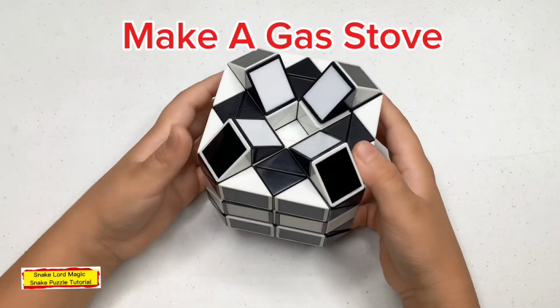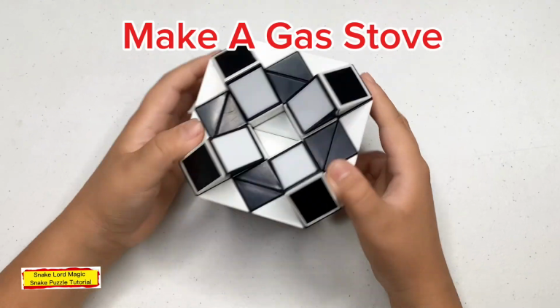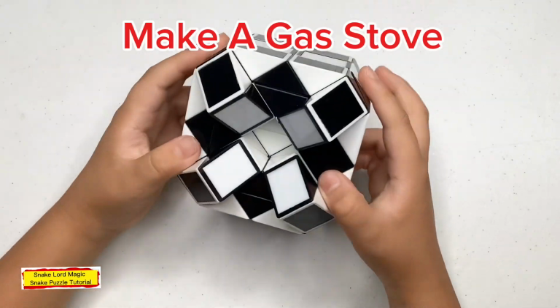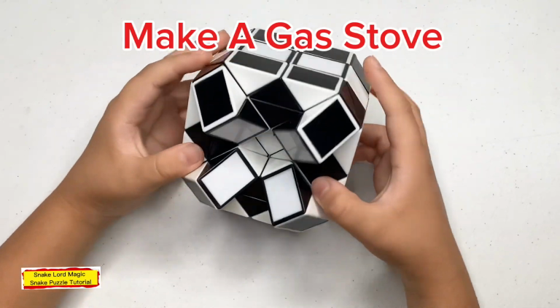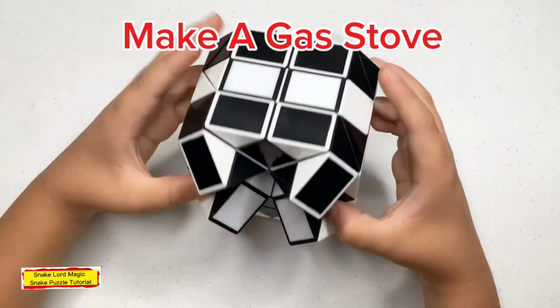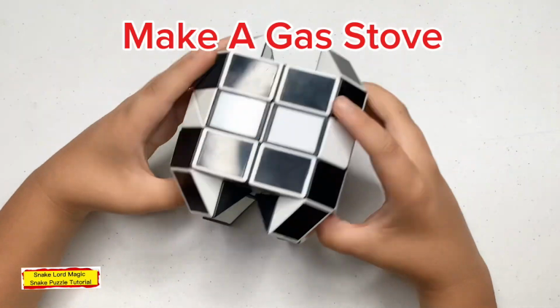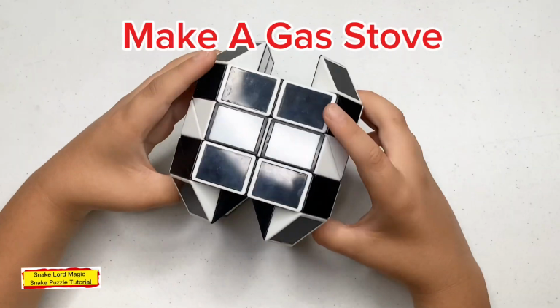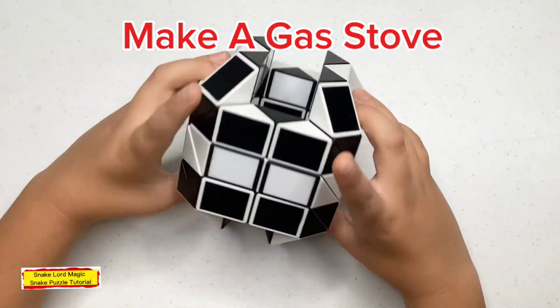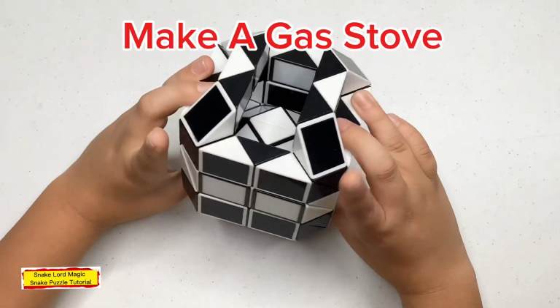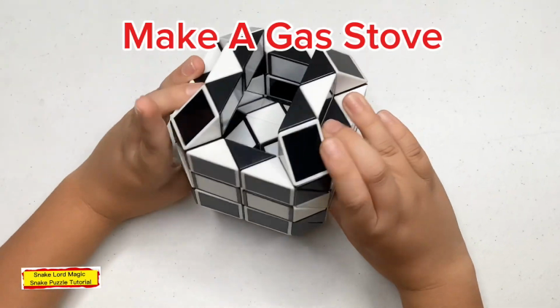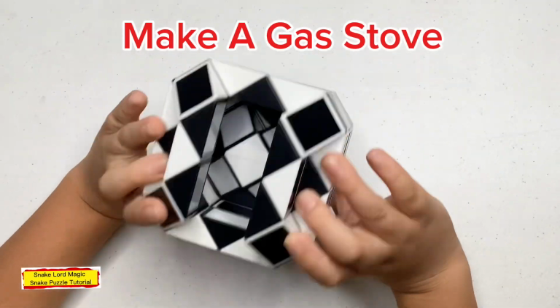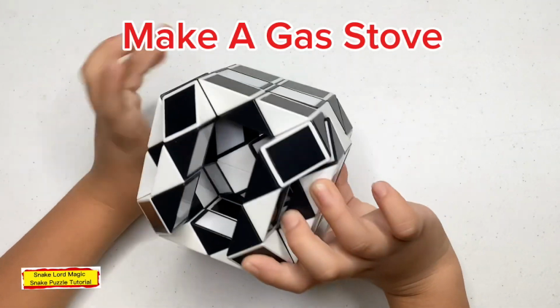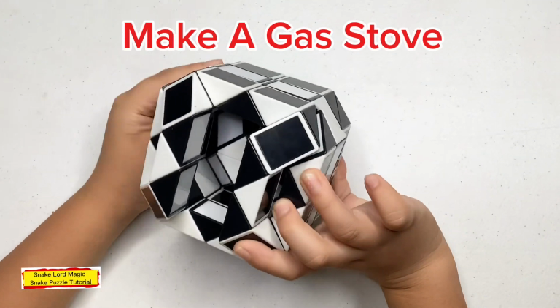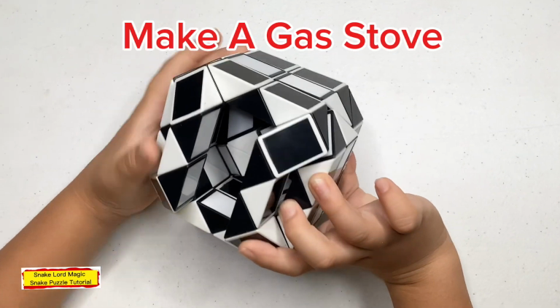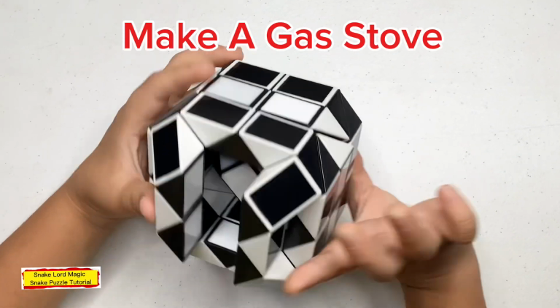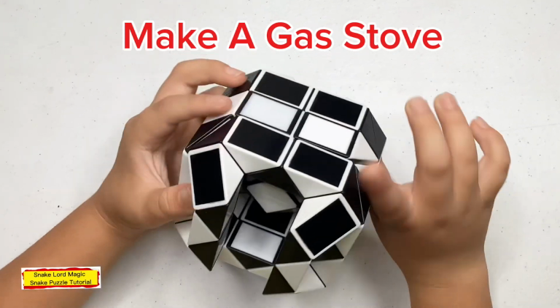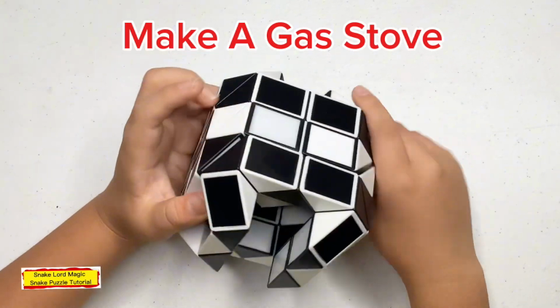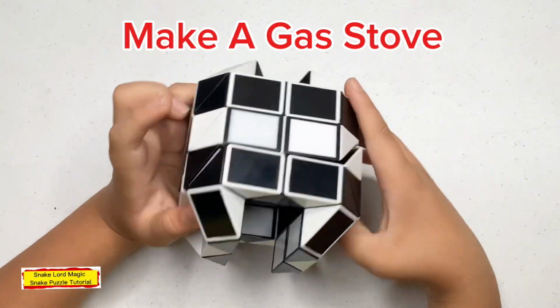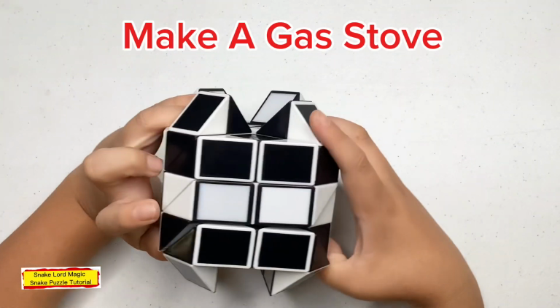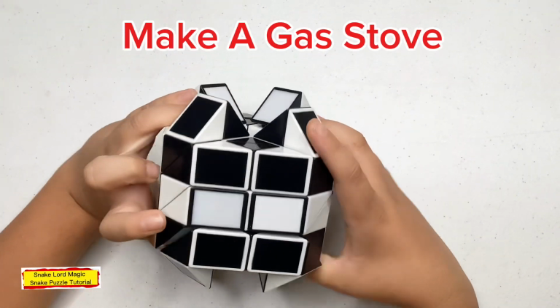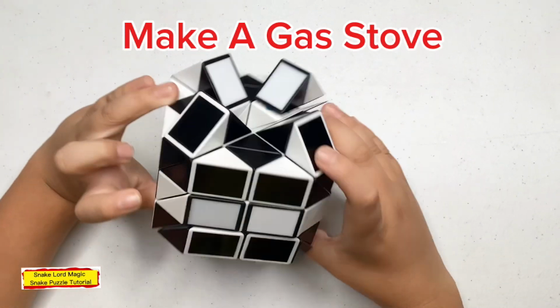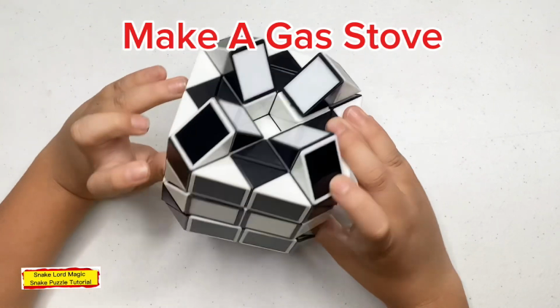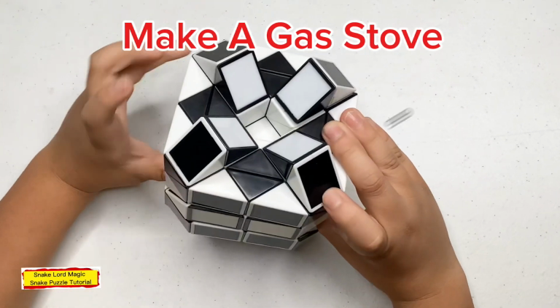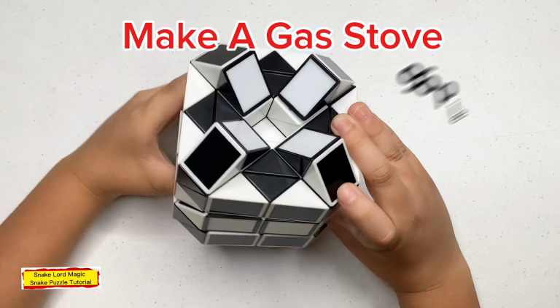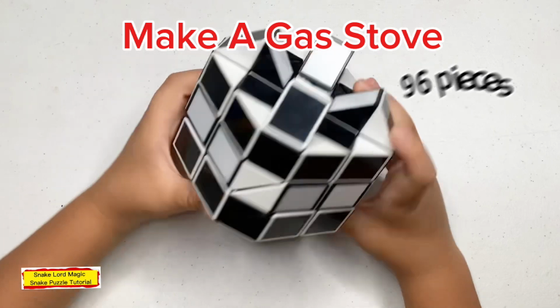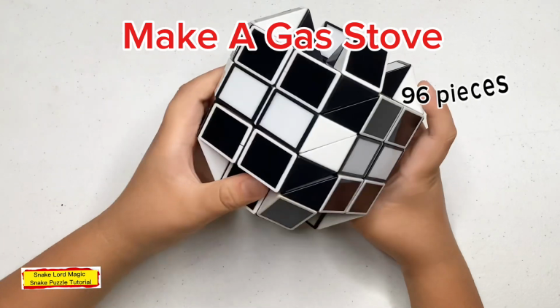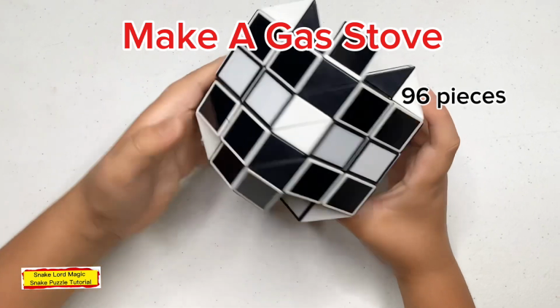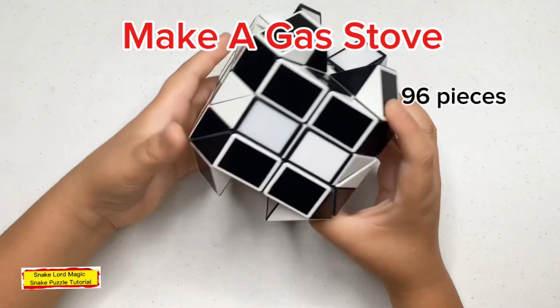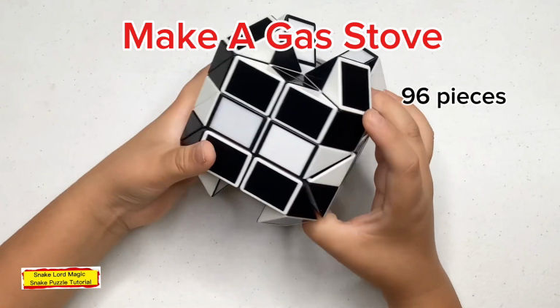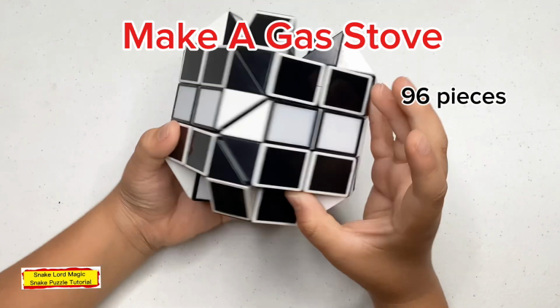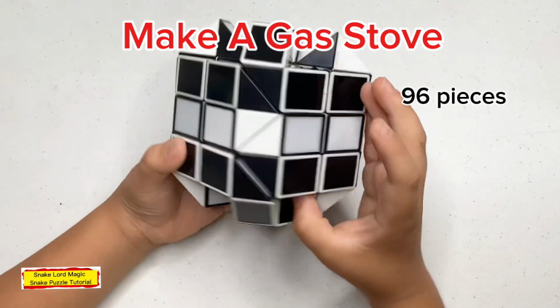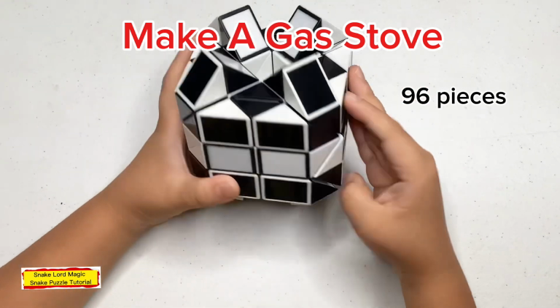Hello everyone, welcome back to my channel. Today I'm going to make a gas stove out of 96 pieces of magic snake puzzle.